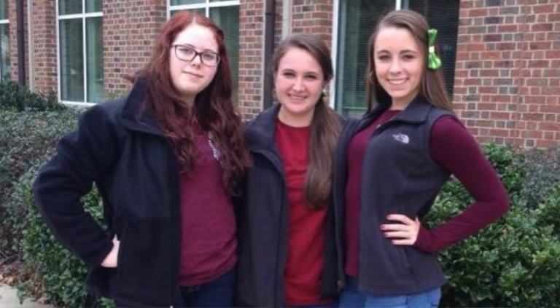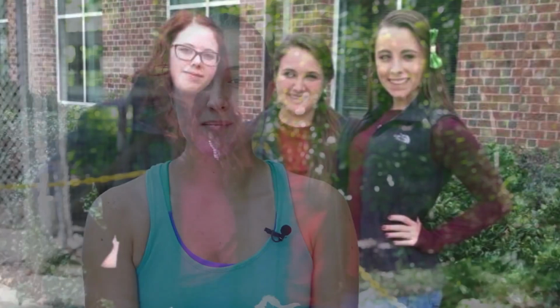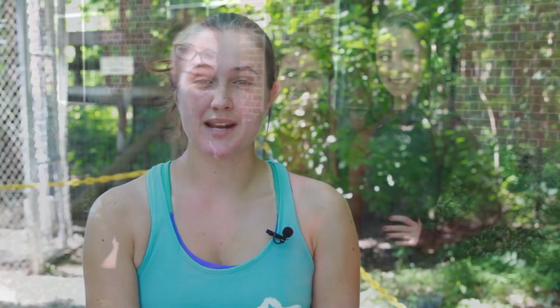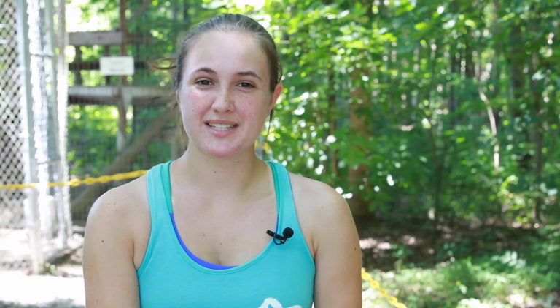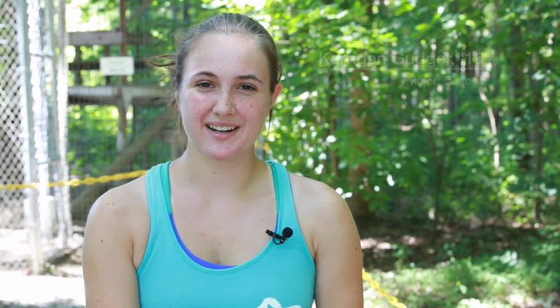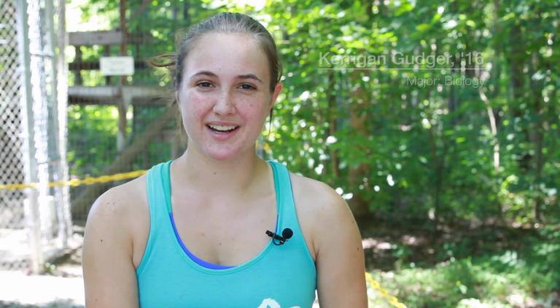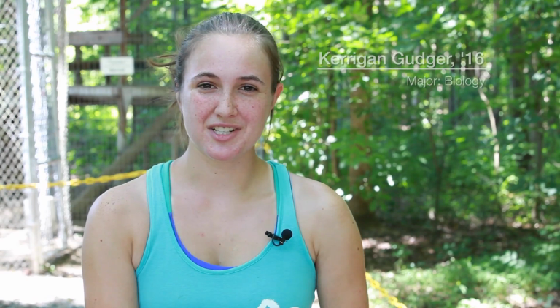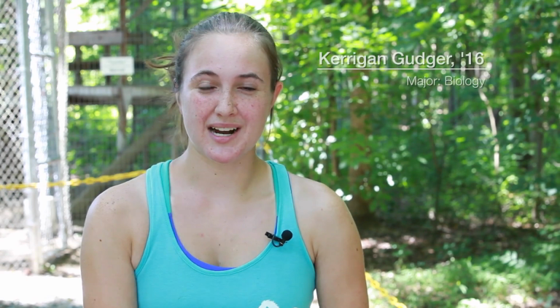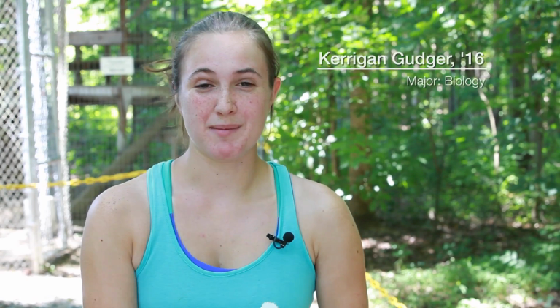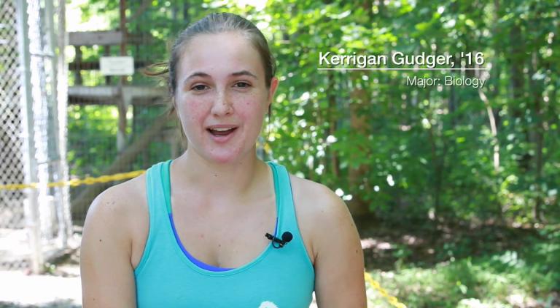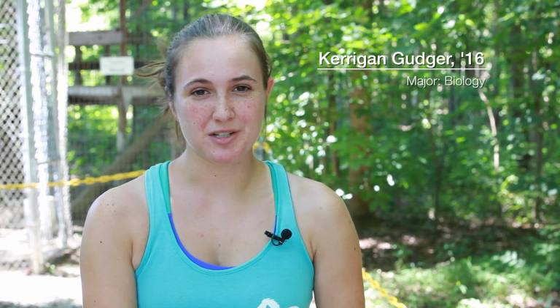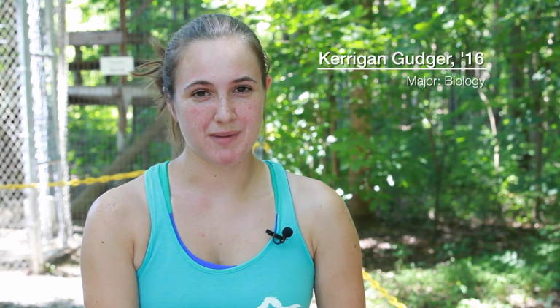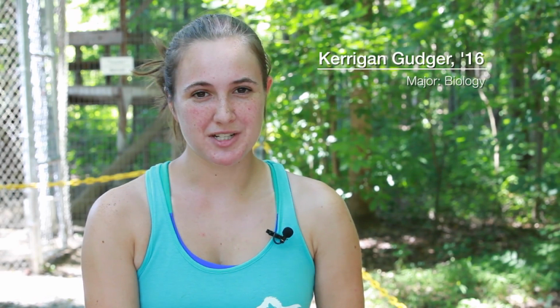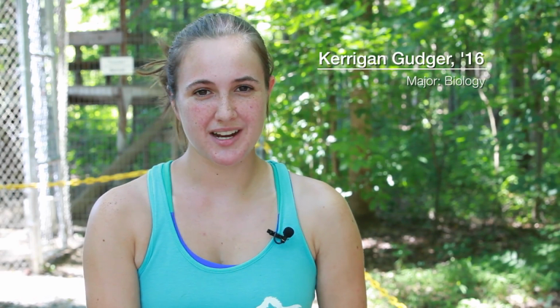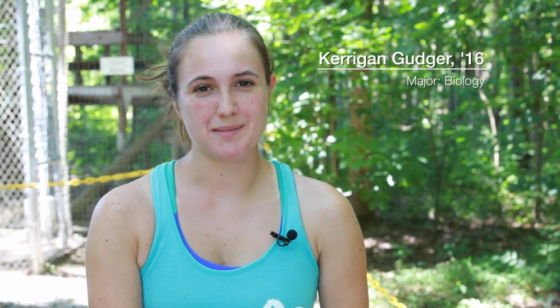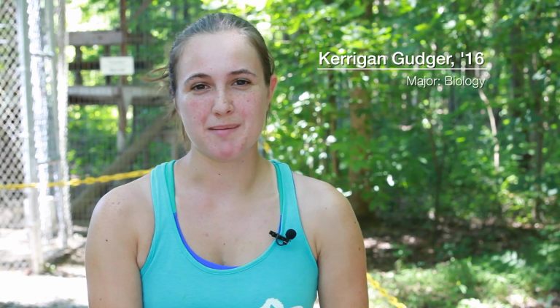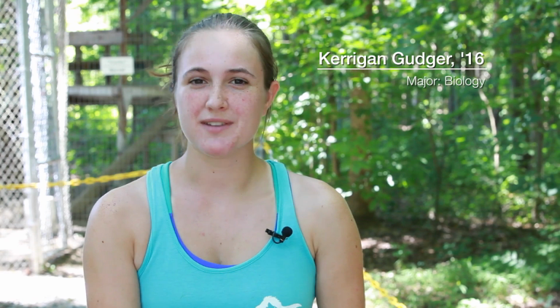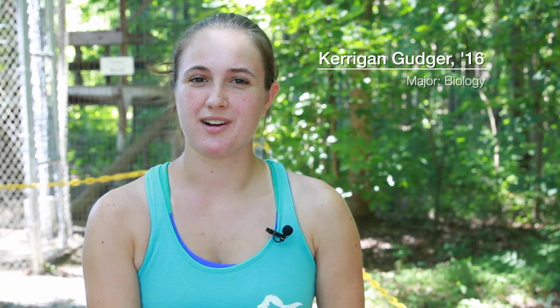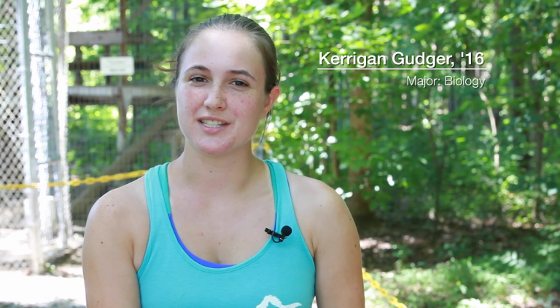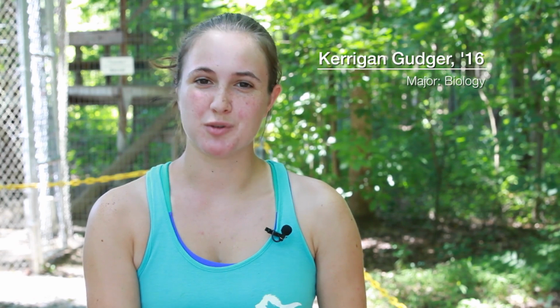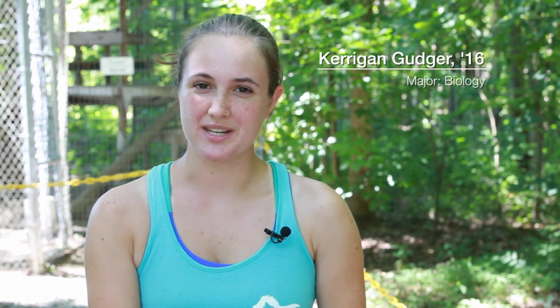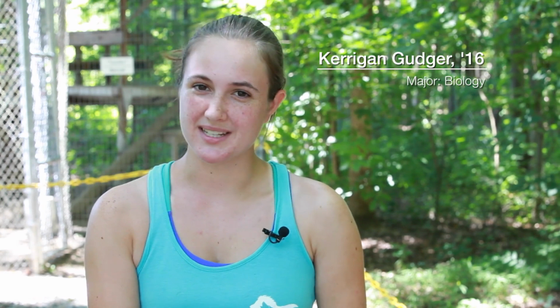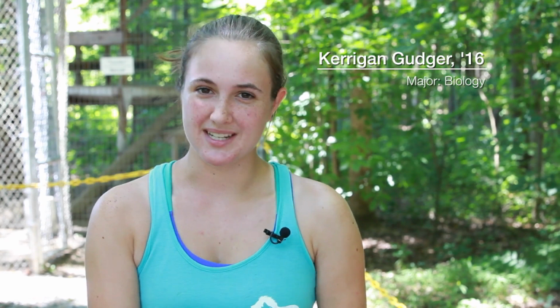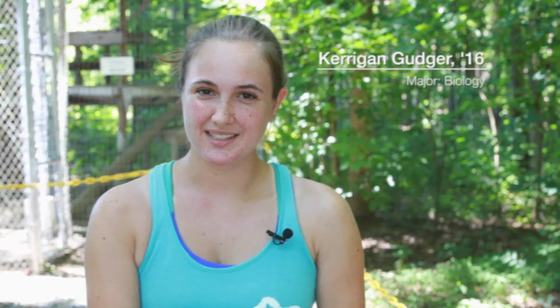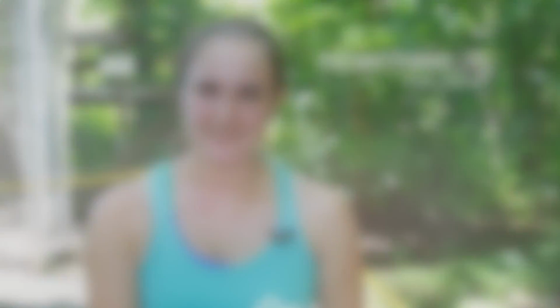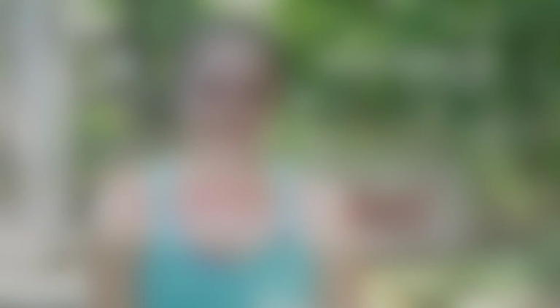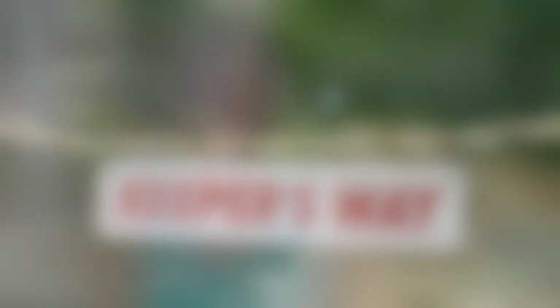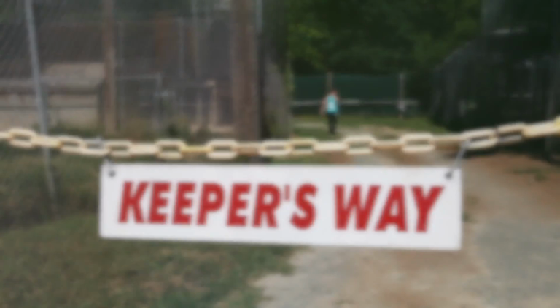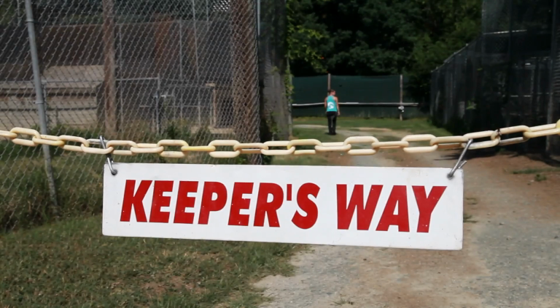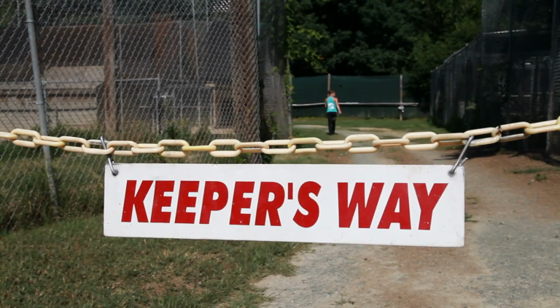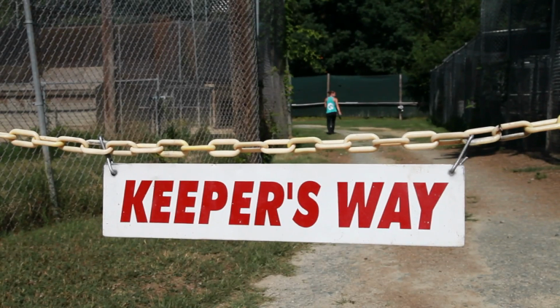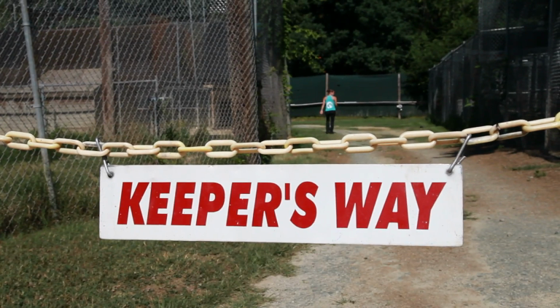My name is Kerrigan Gudger. I'm a biology major and a member of the class of 2016.